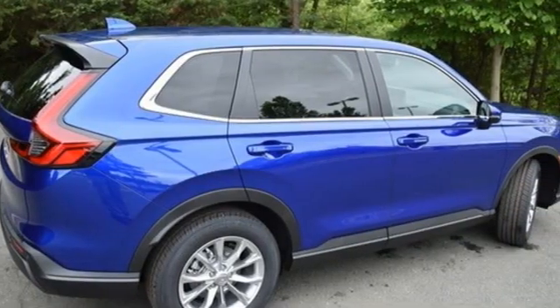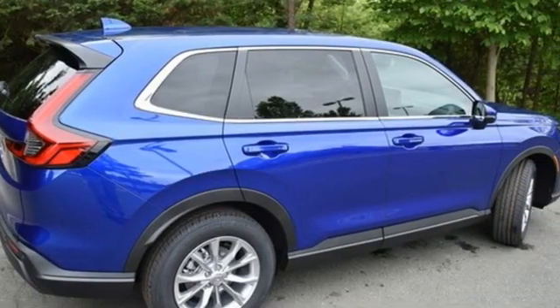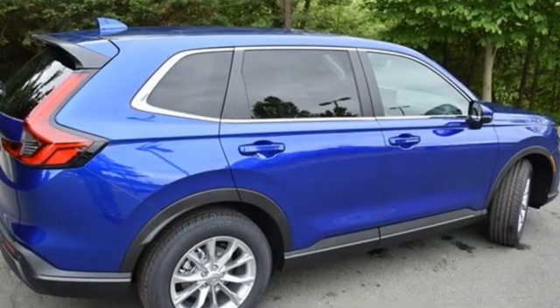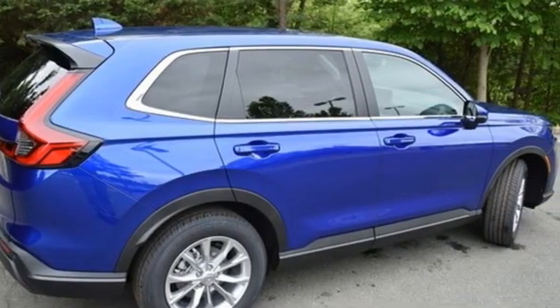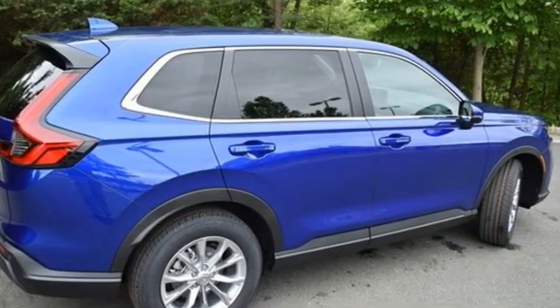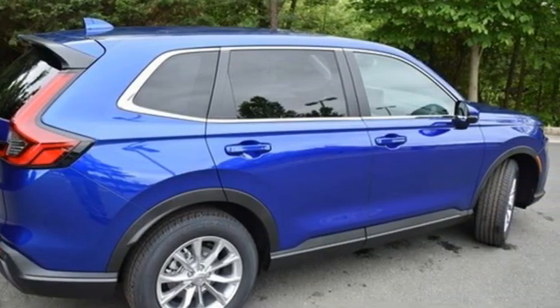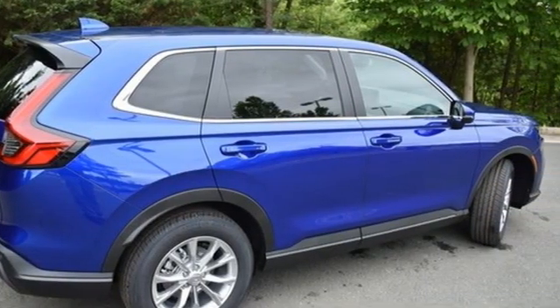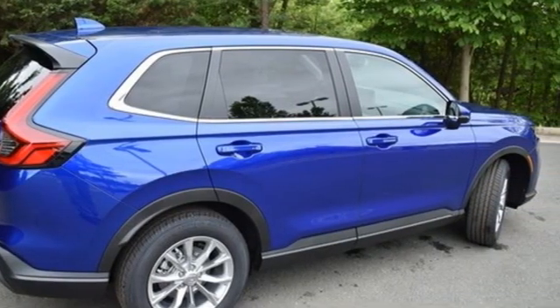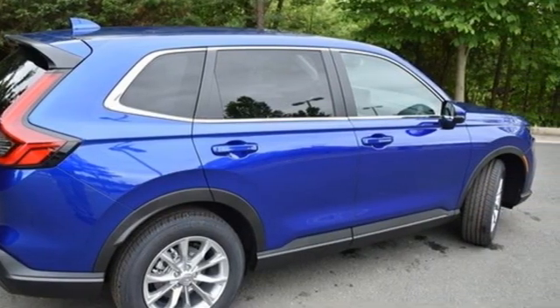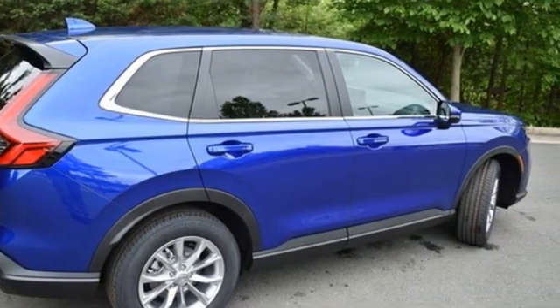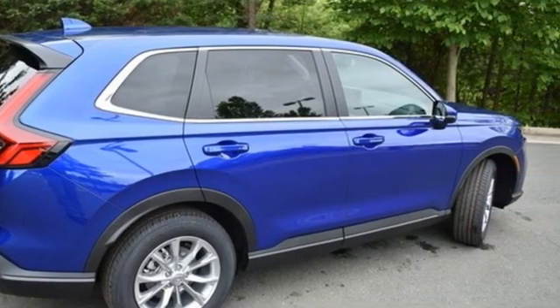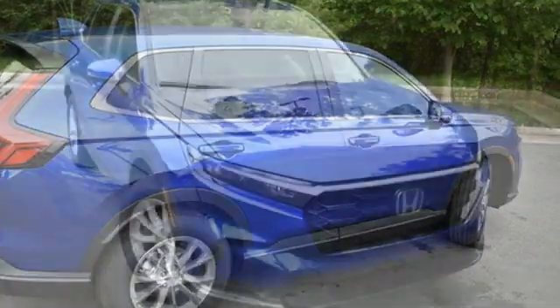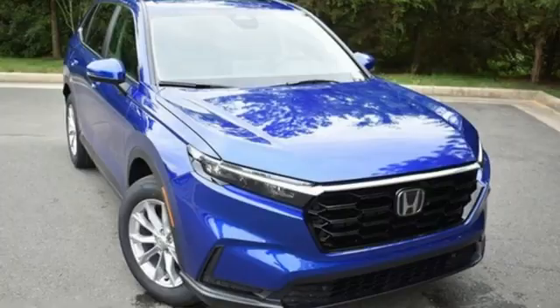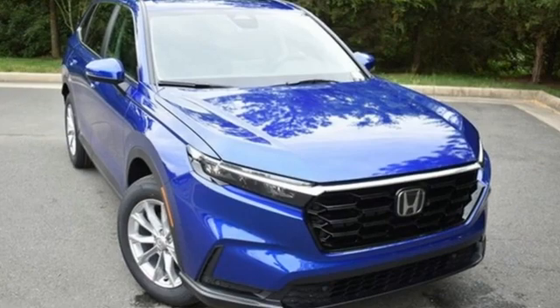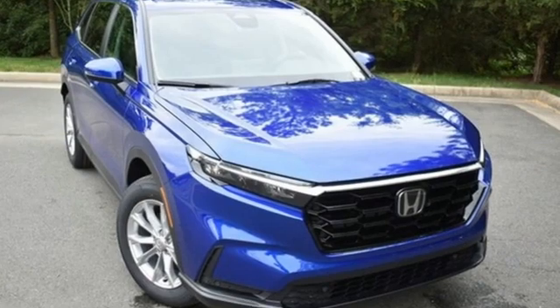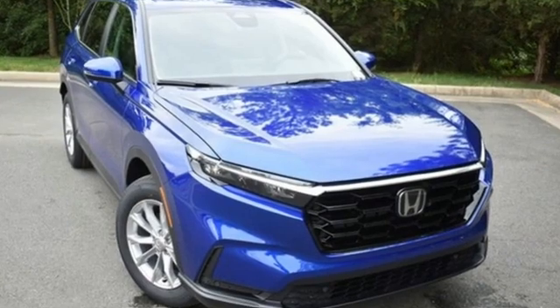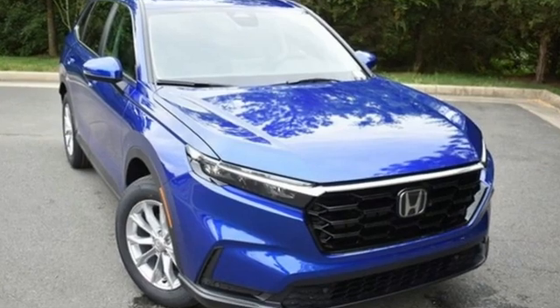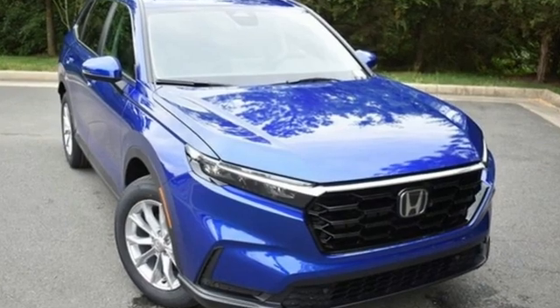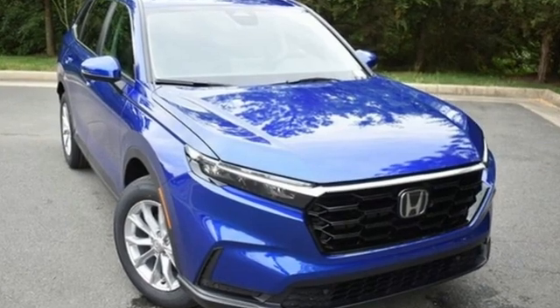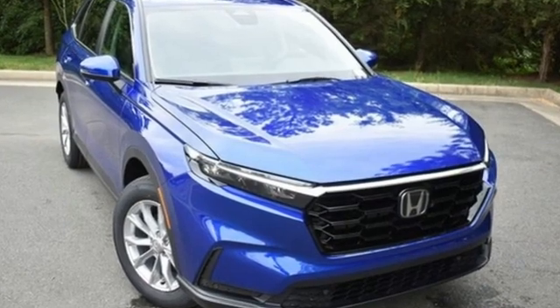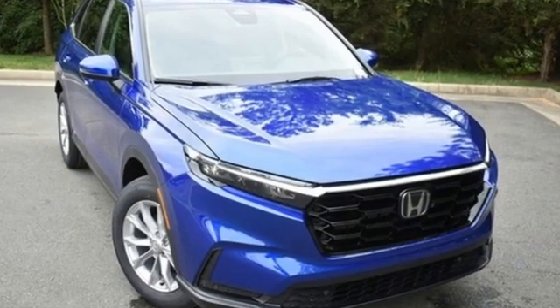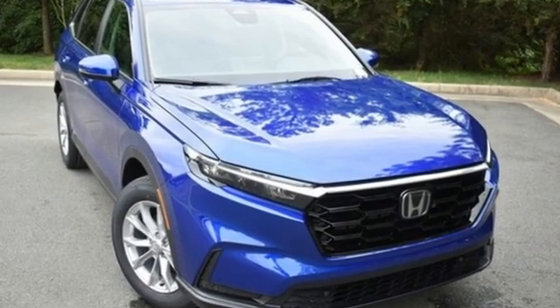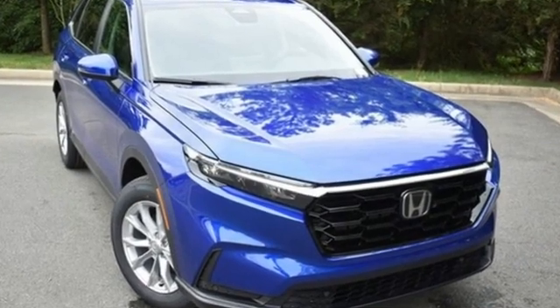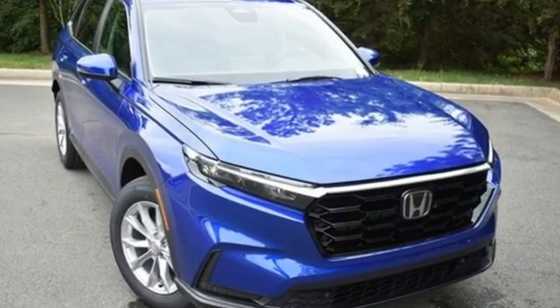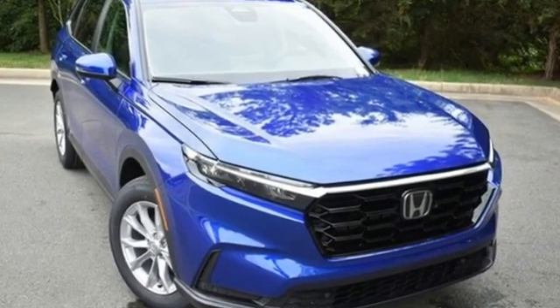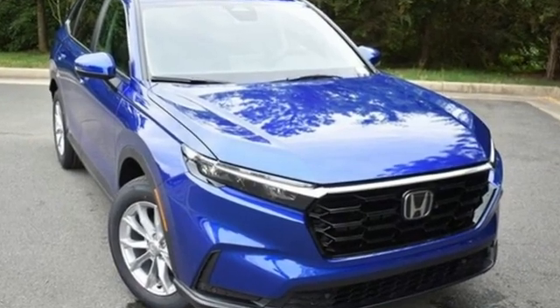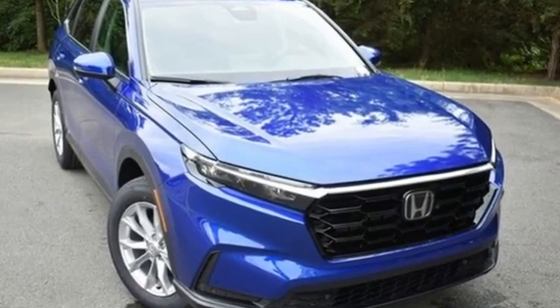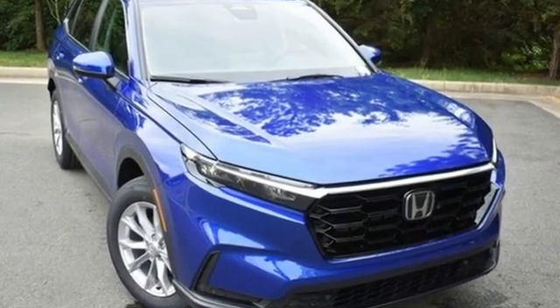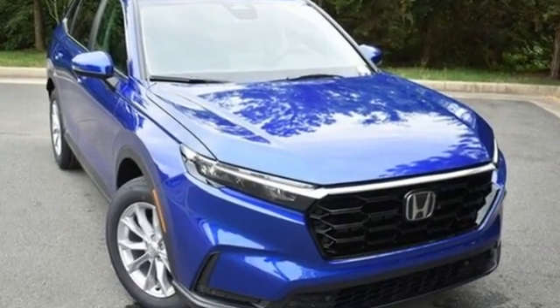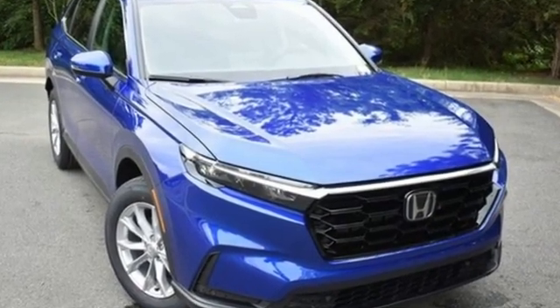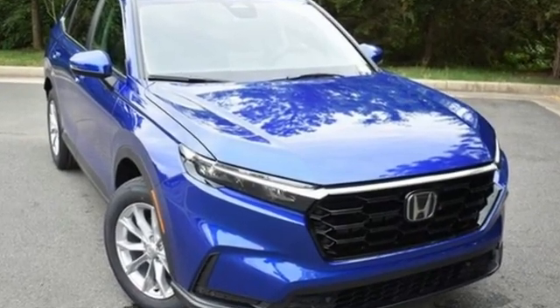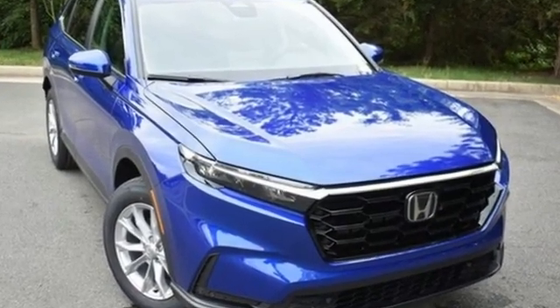It's a Honda, so longevity comes standard. There's even more to see in person. Take it for a test drive today.